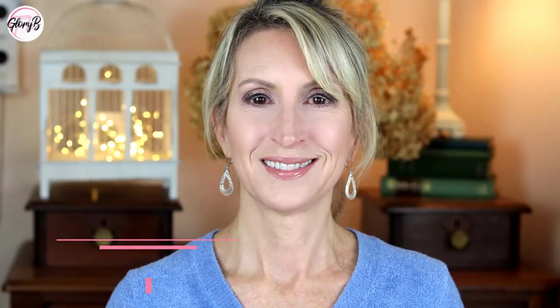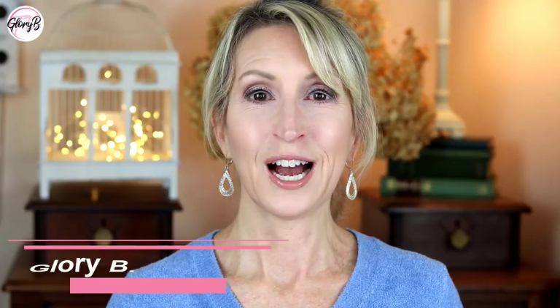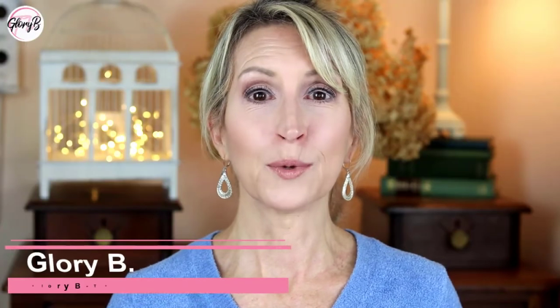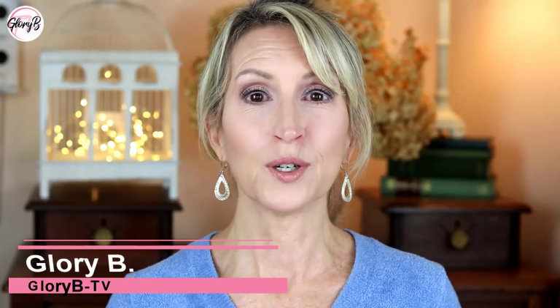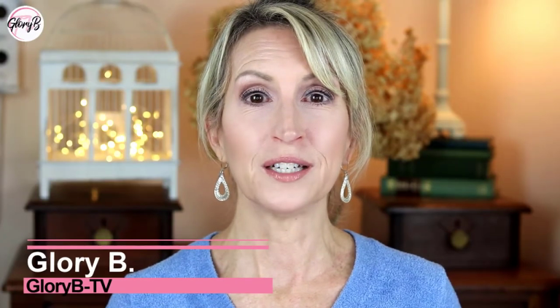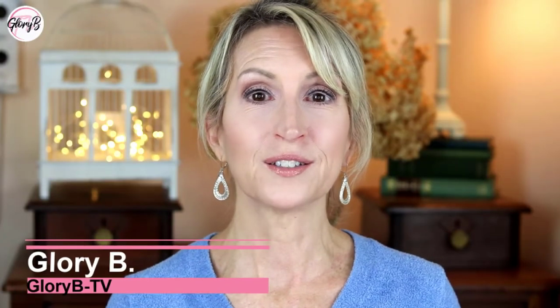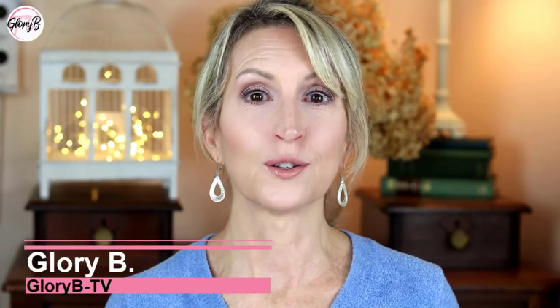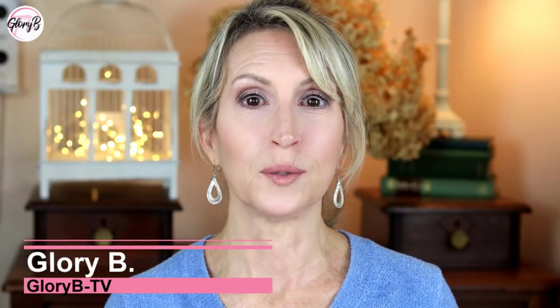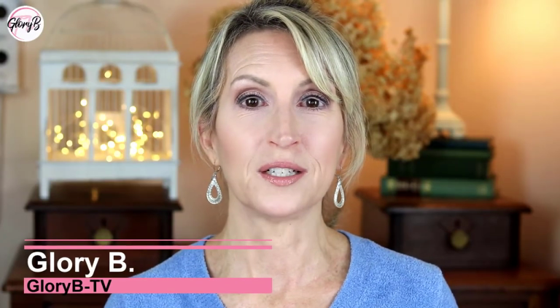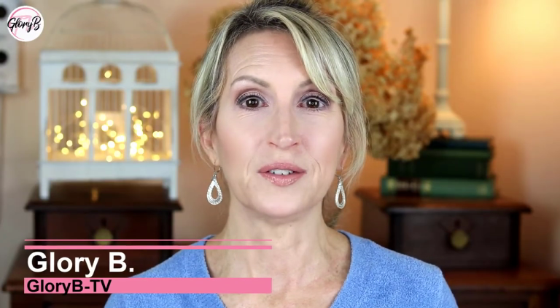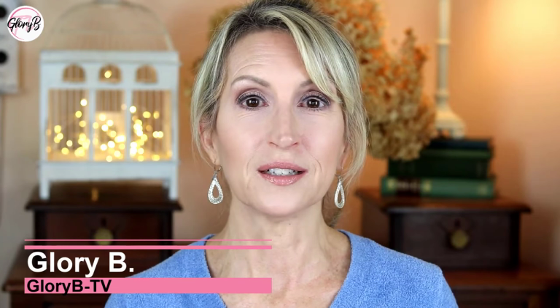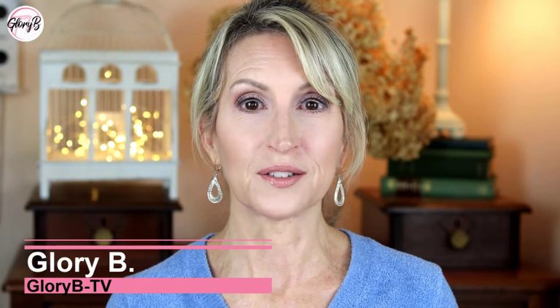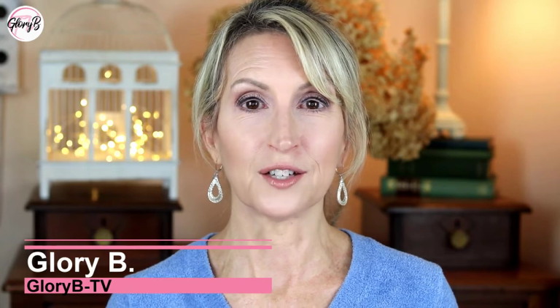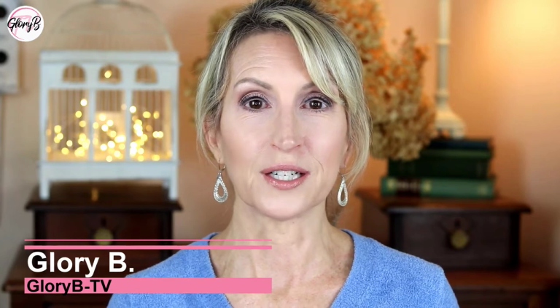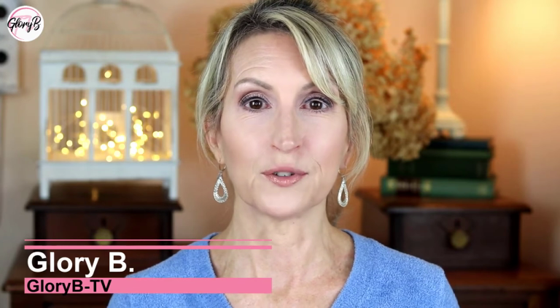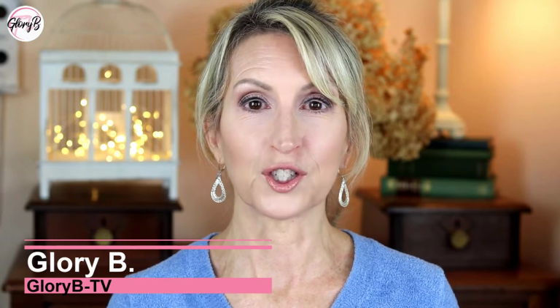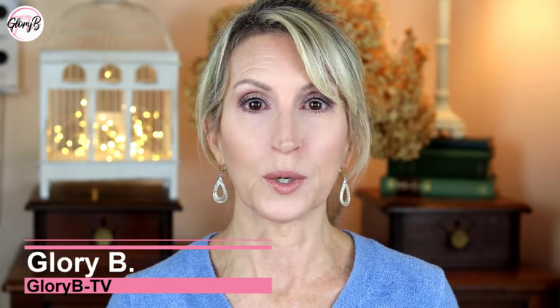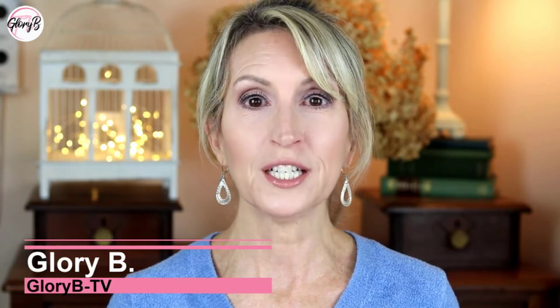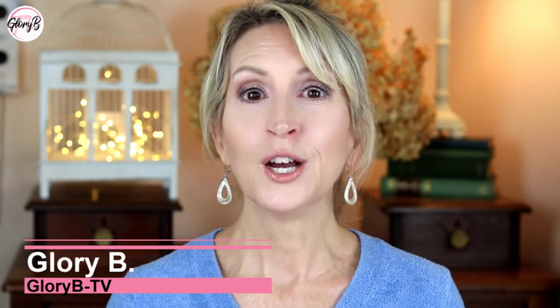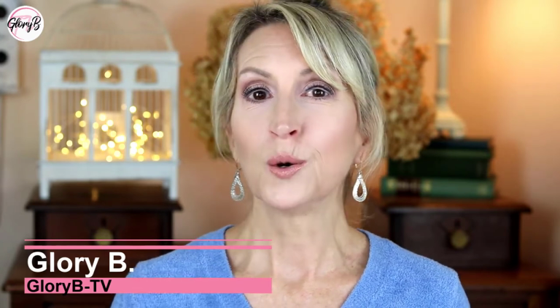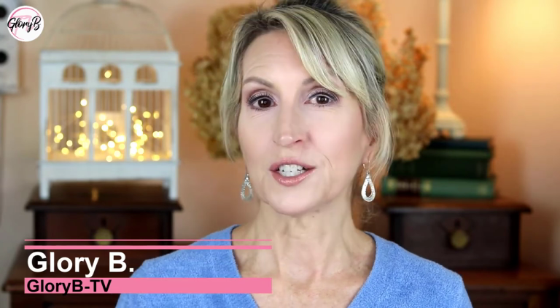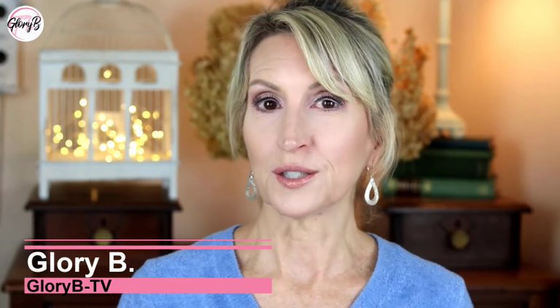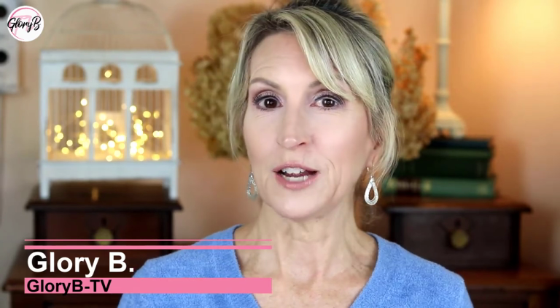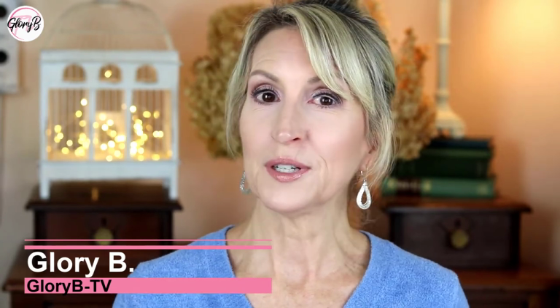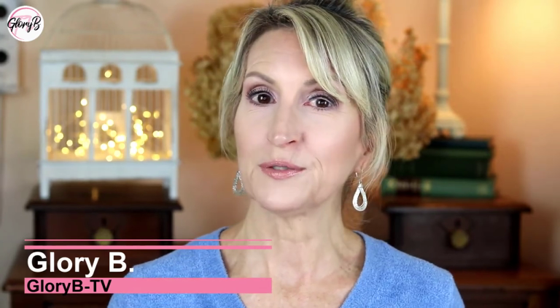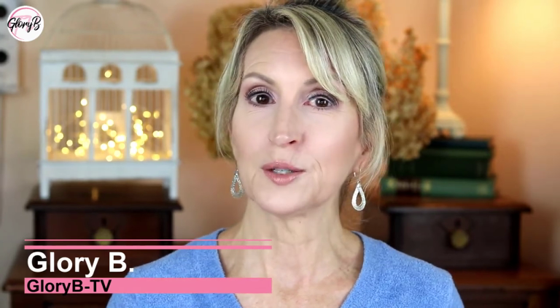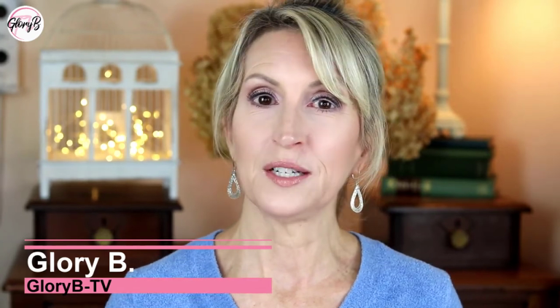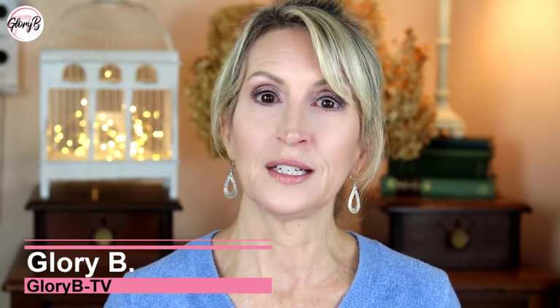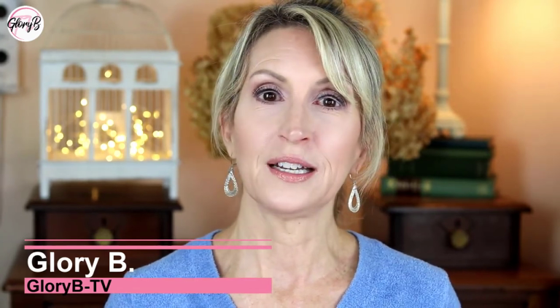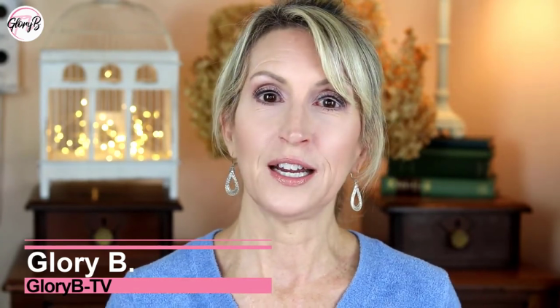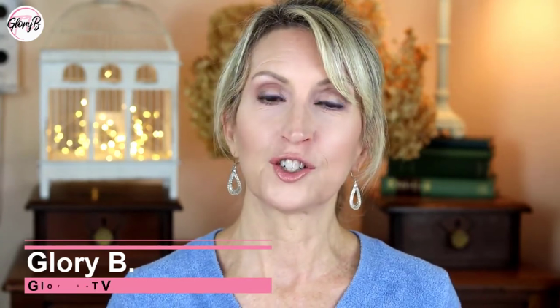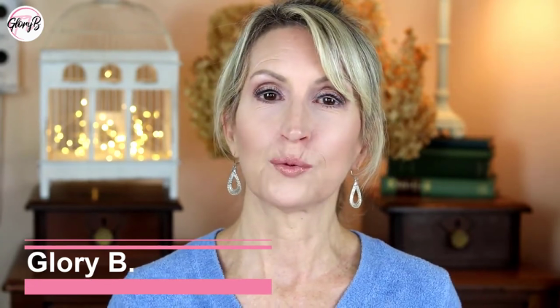Hi, I'm Glory B and this is Glory B TV, a lifestyle channel for mature women who want to look fabulous, feel amazing, and age gracefully.